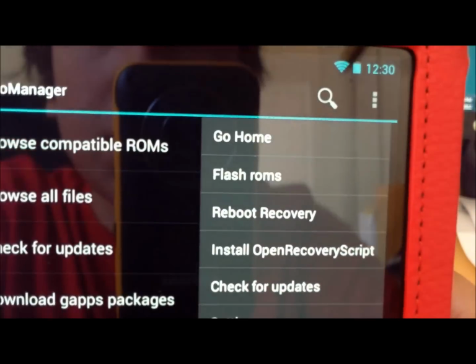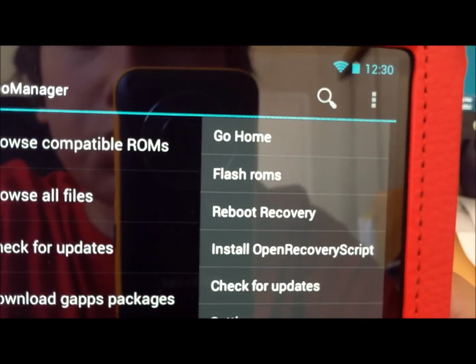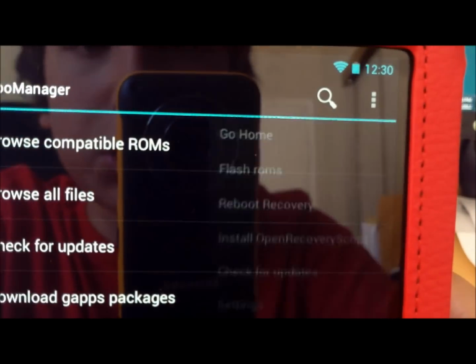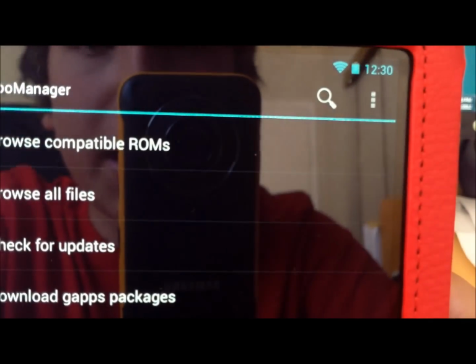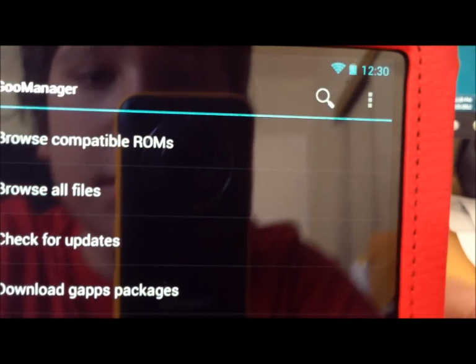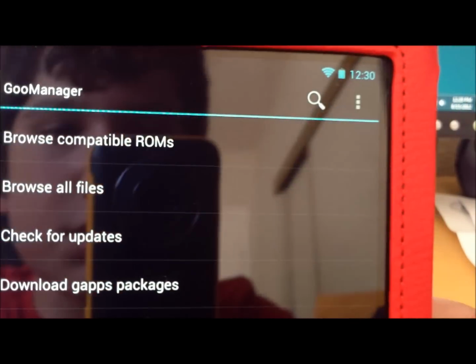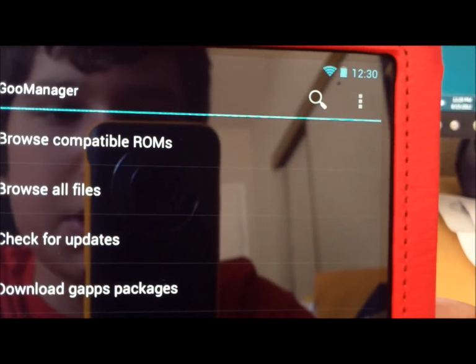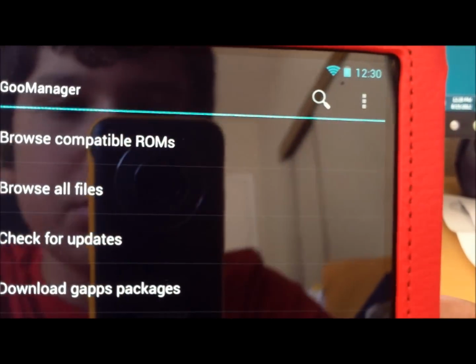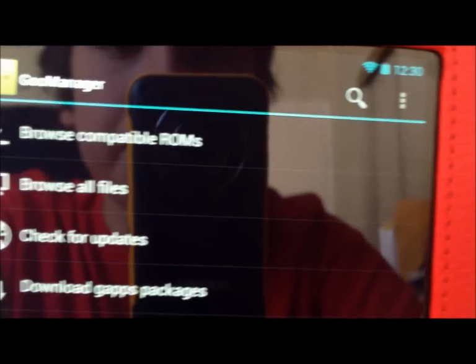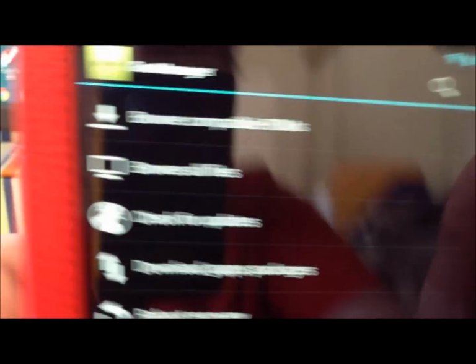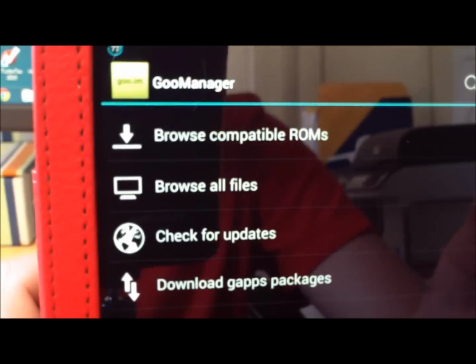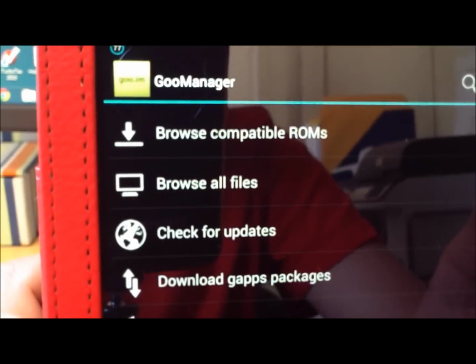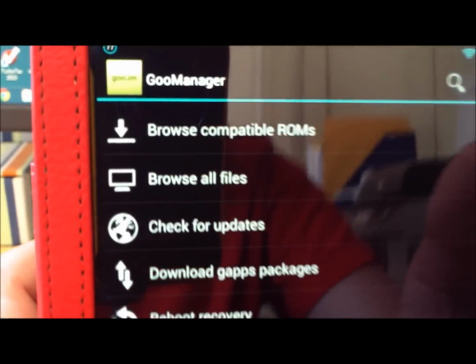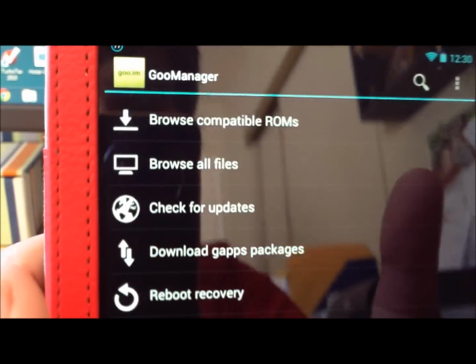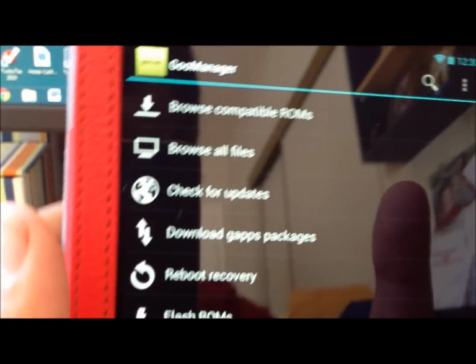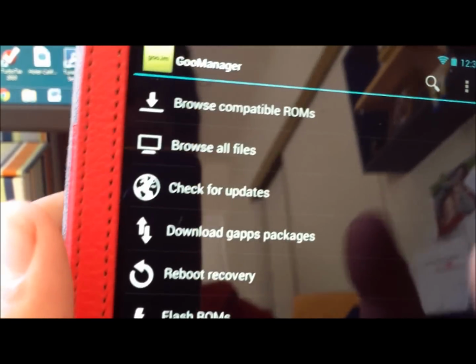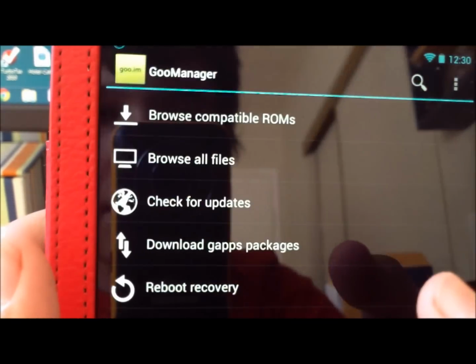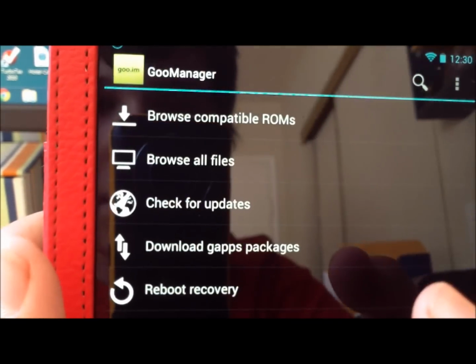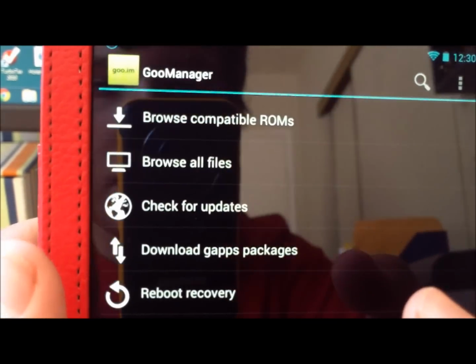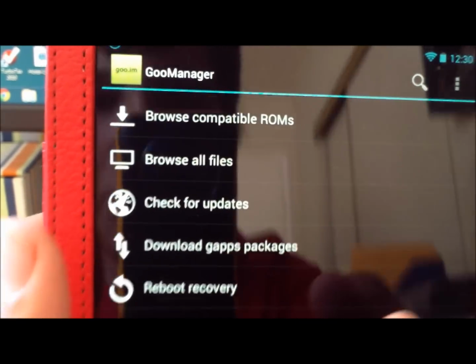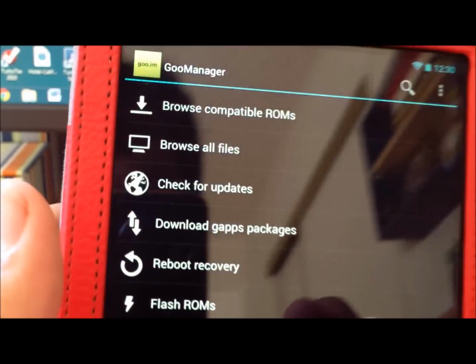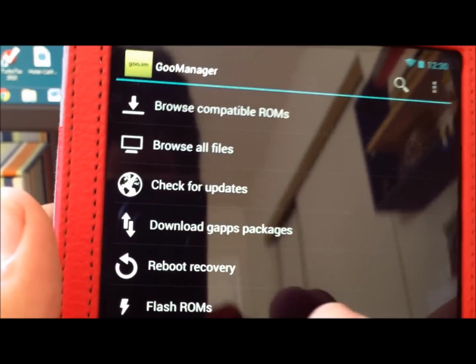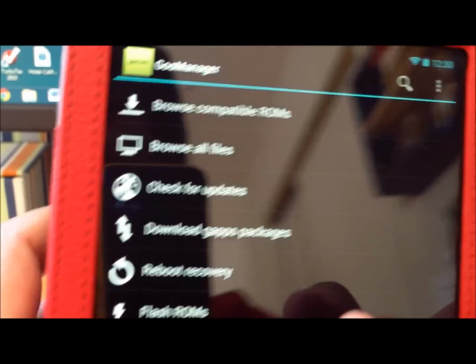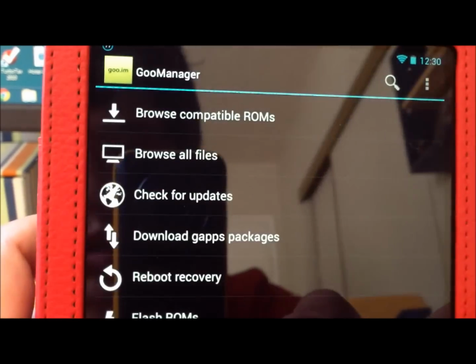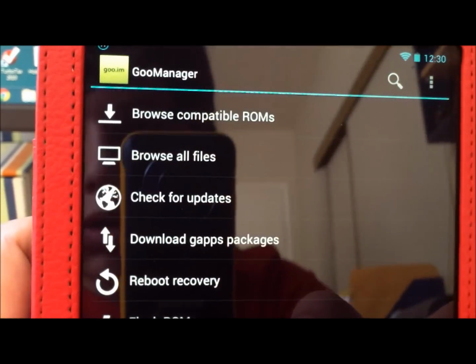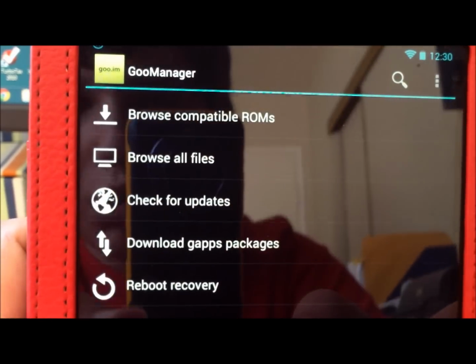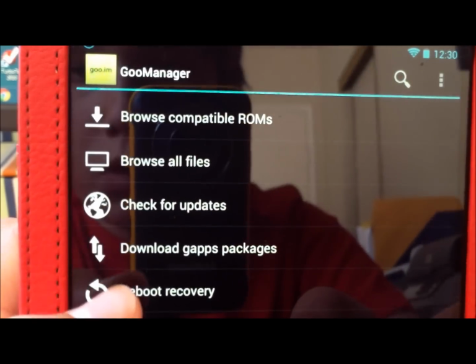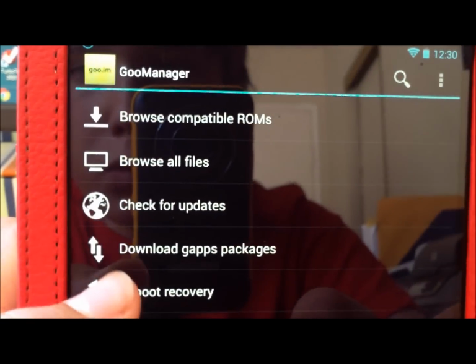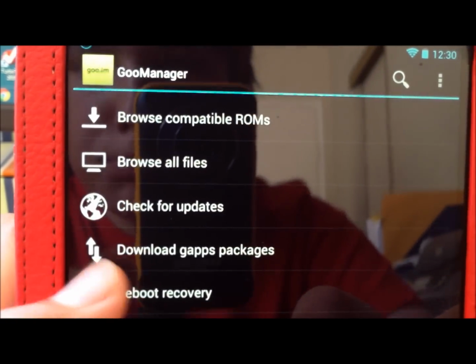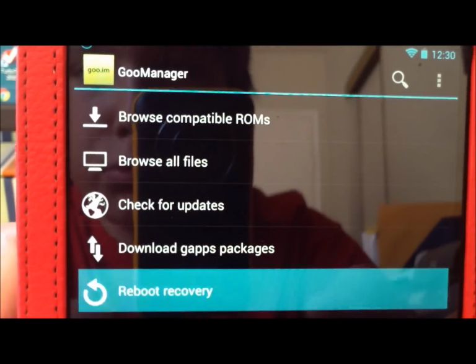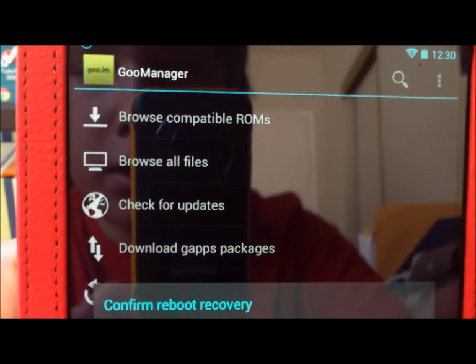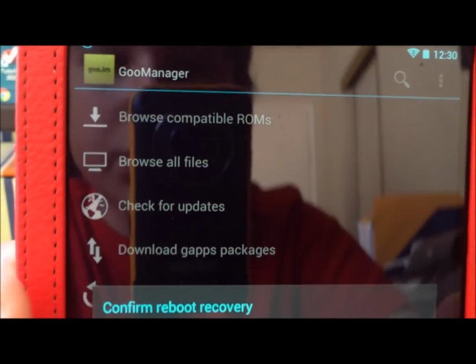It will take you back to this menu. And after that, you click on Reboot Recovery.